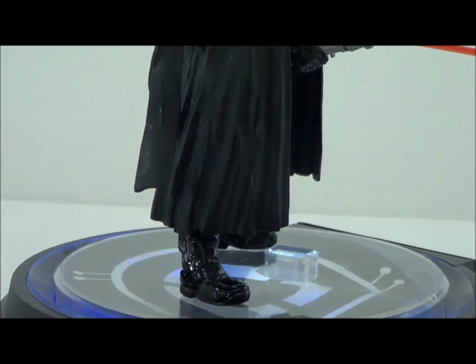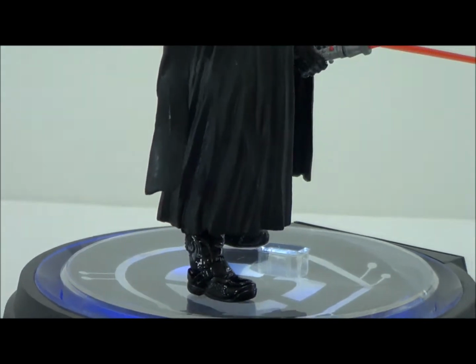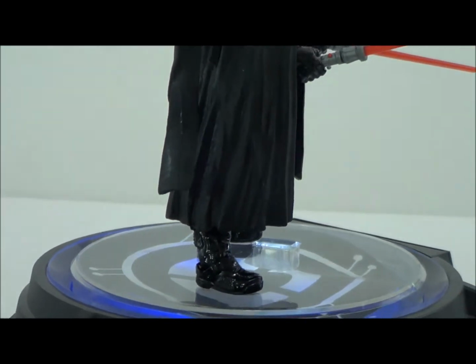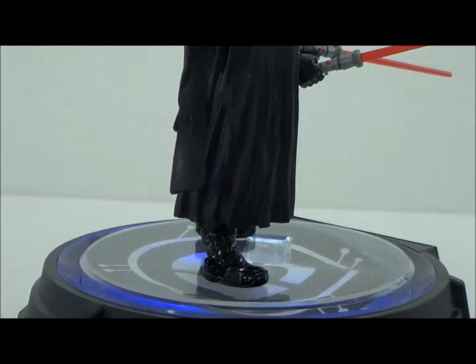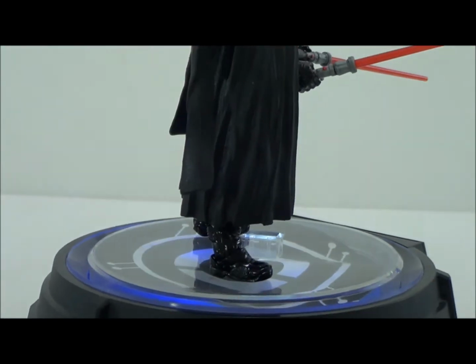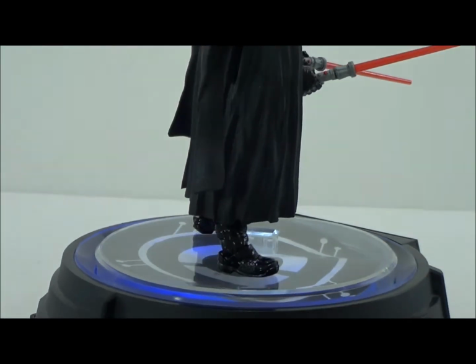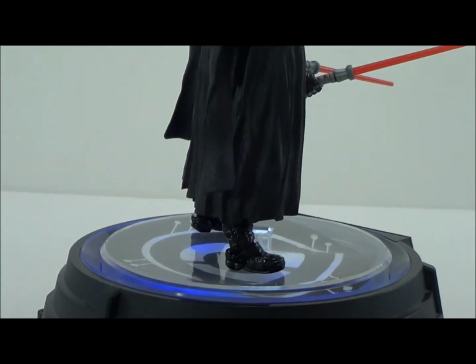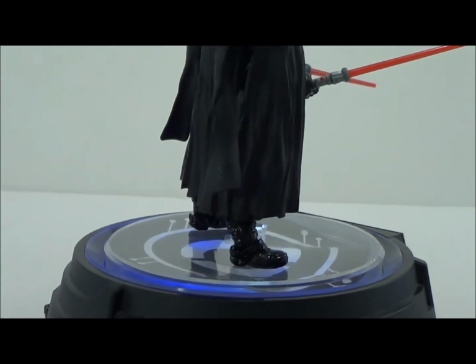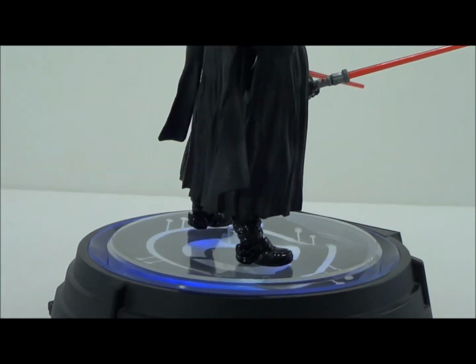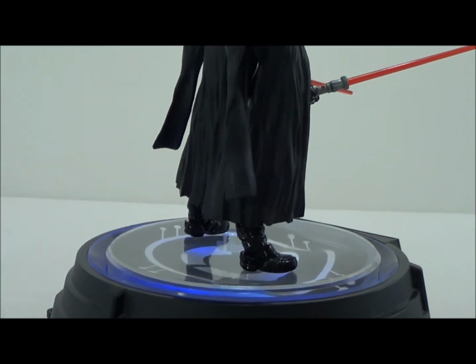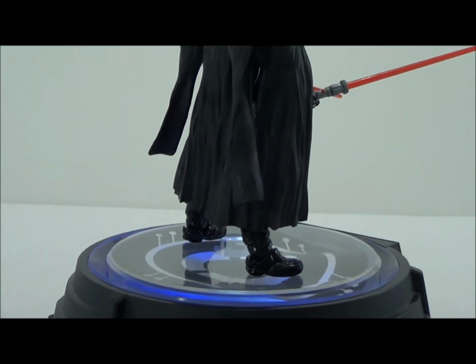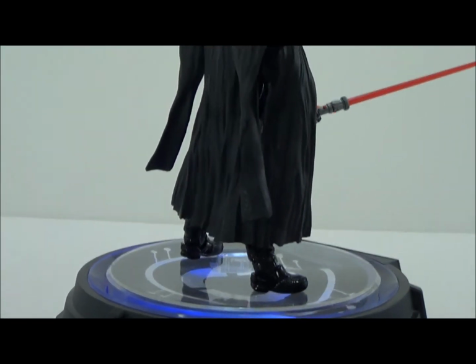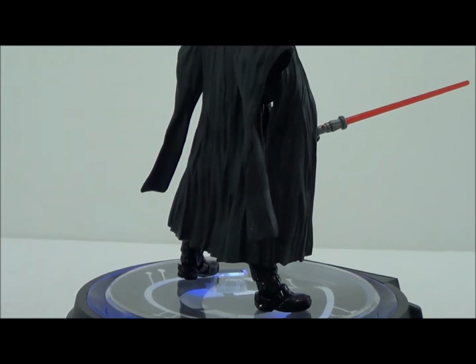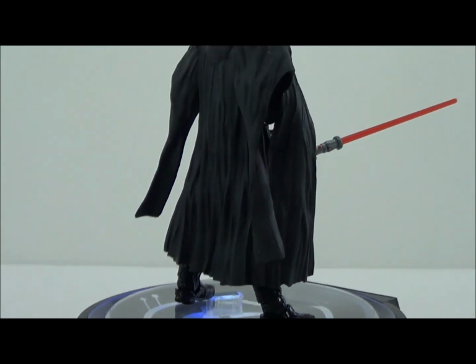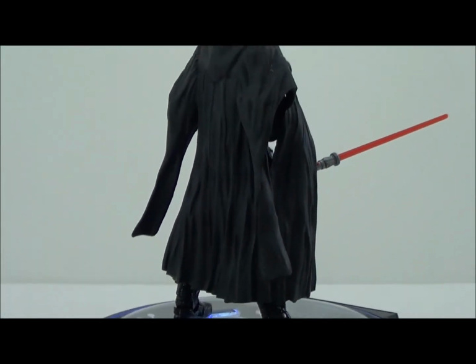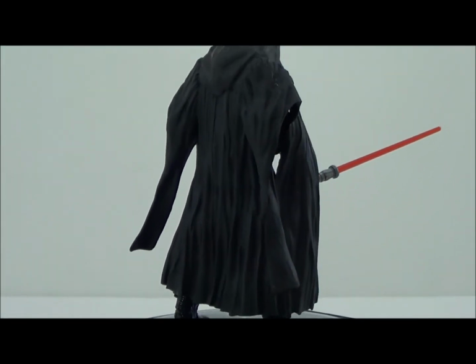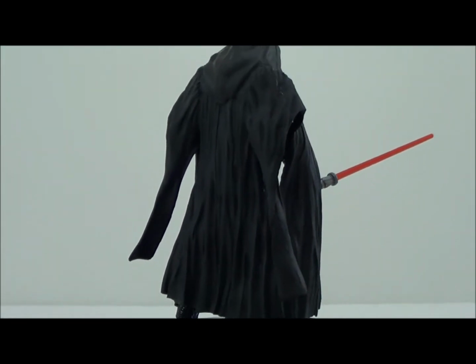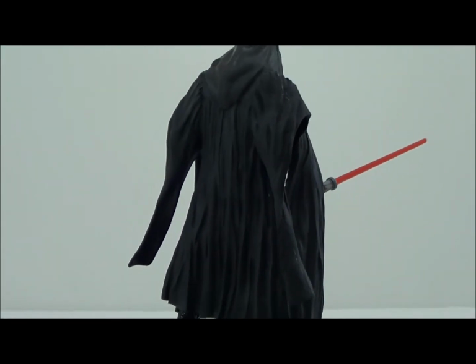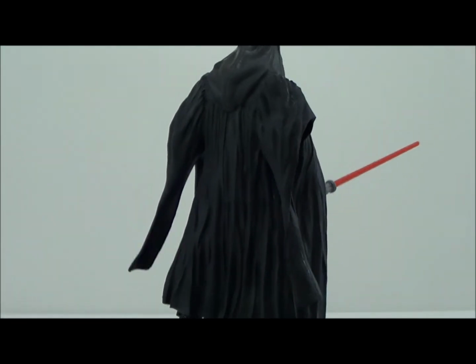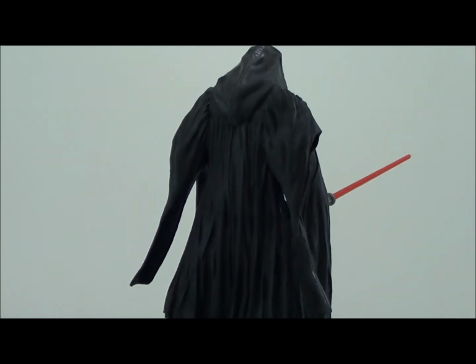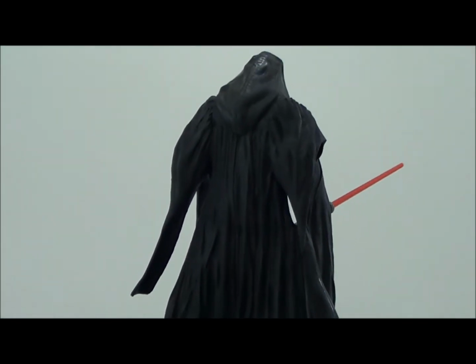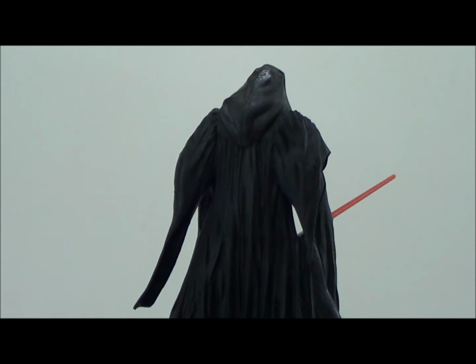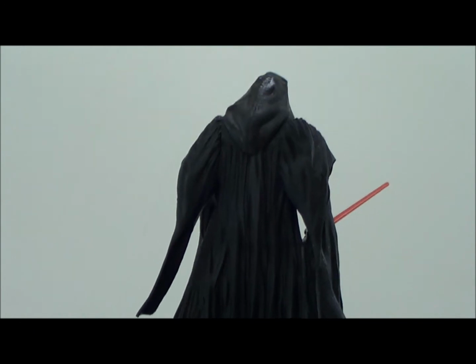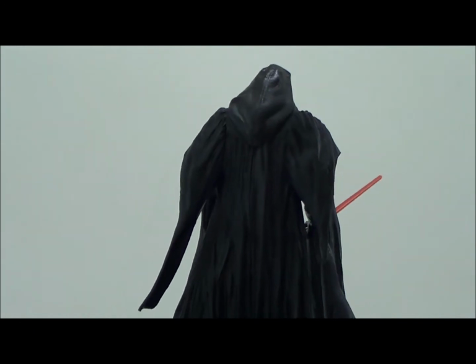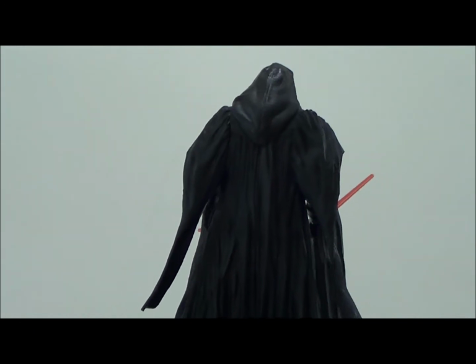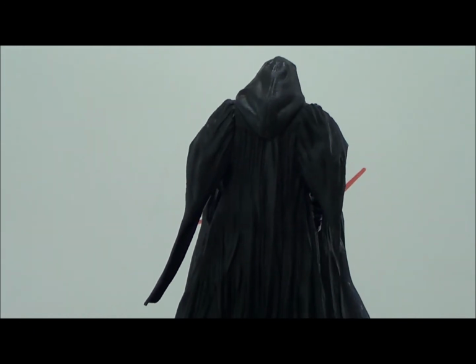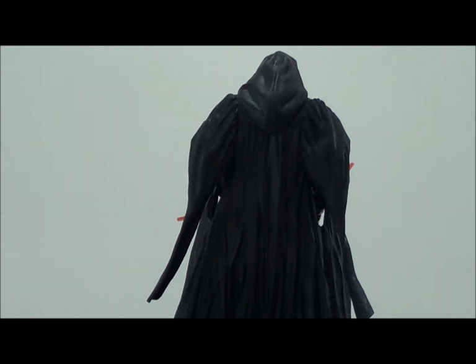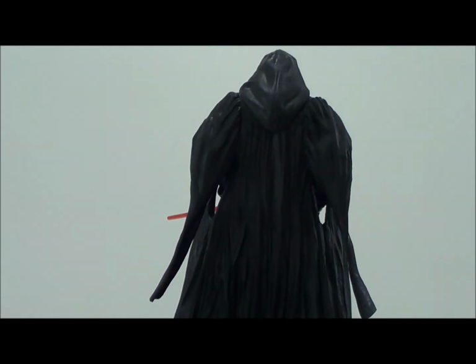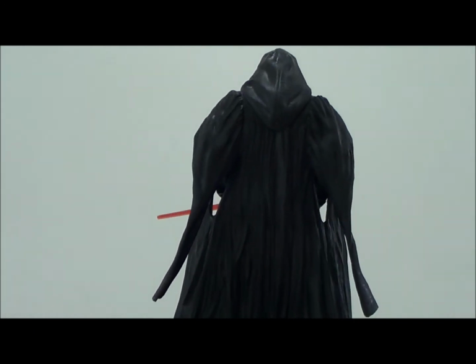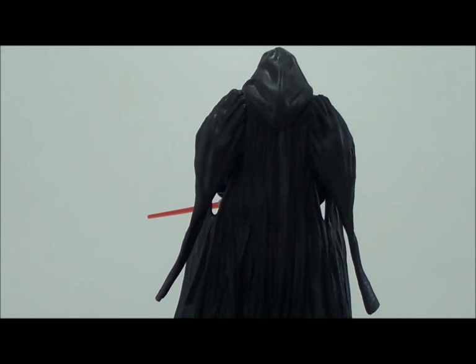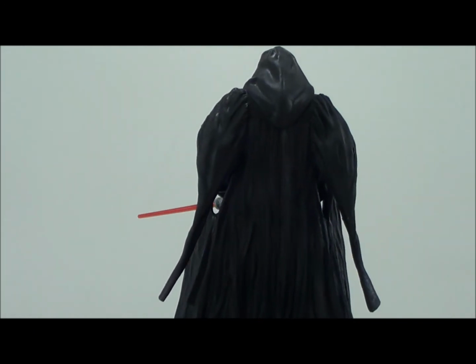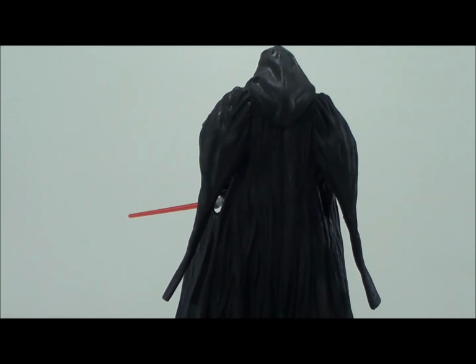That cloak that he has on is just really cool looking. All right, let's get a closer detailed look at him.